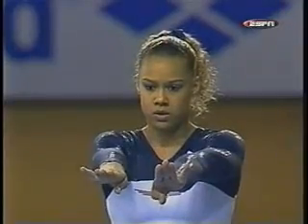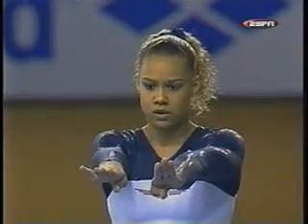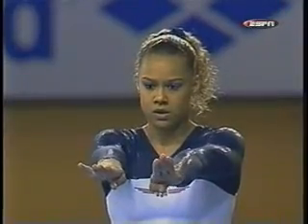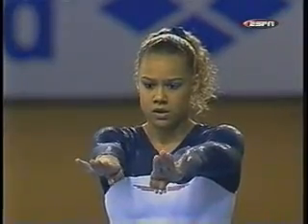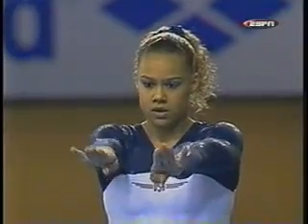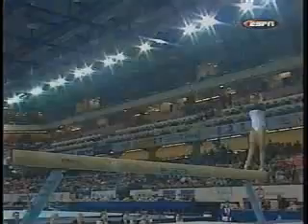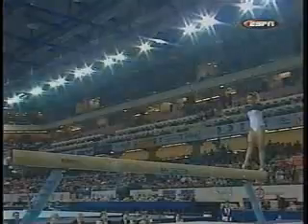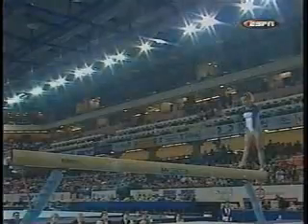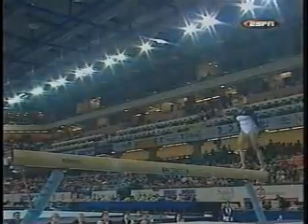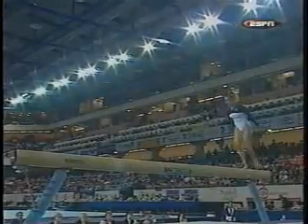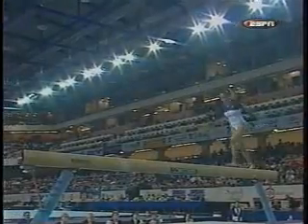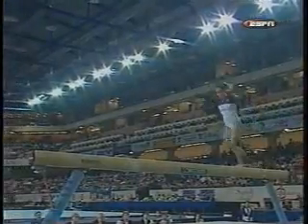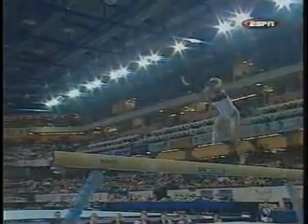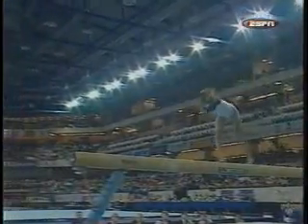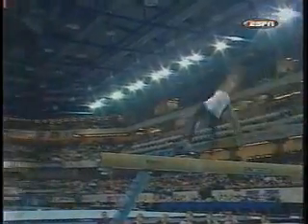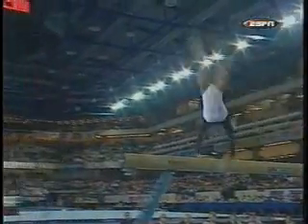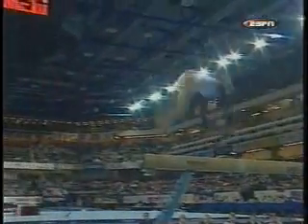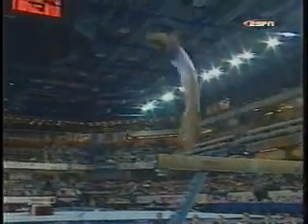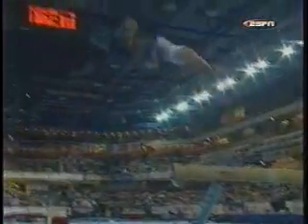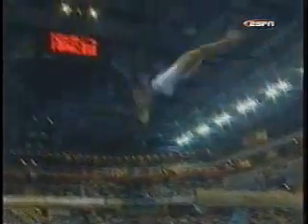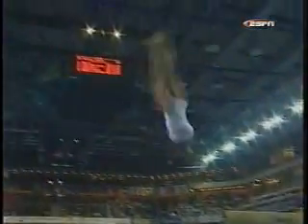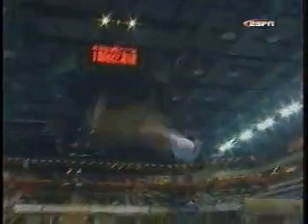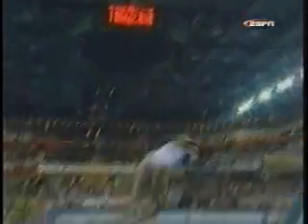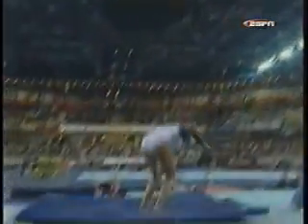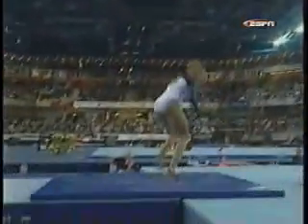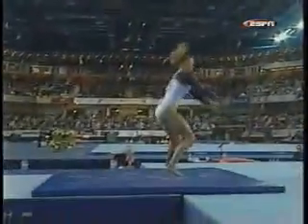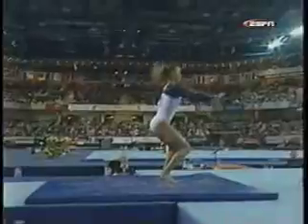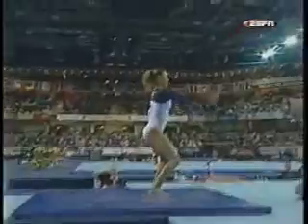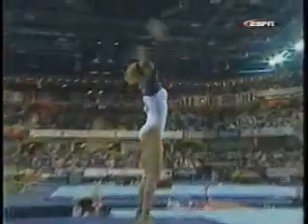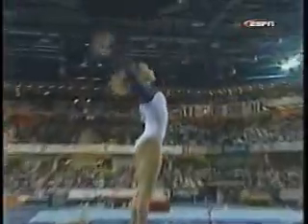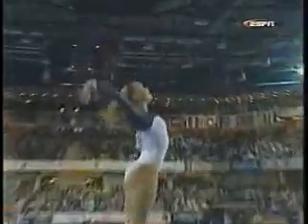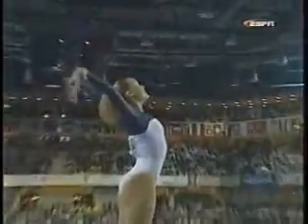All she has left is a triple twist dismount.